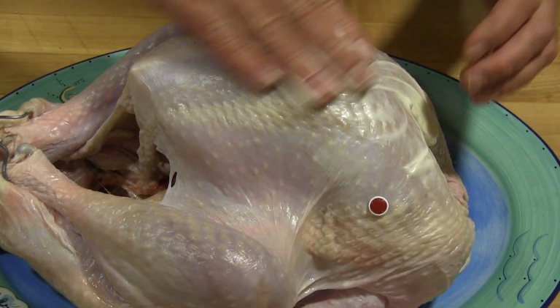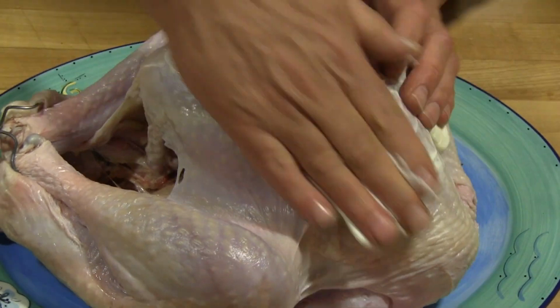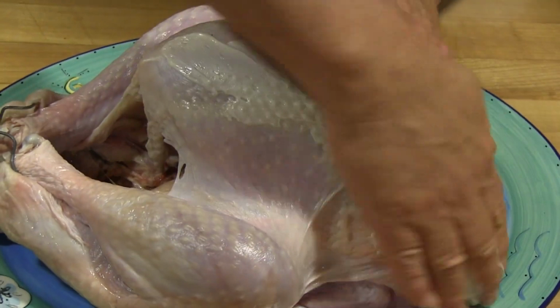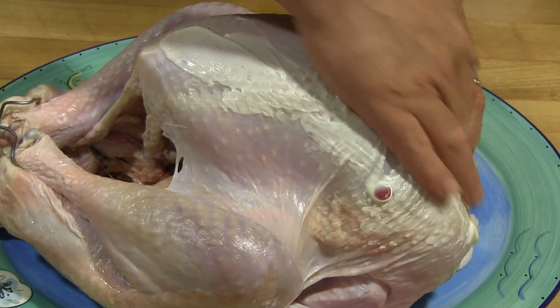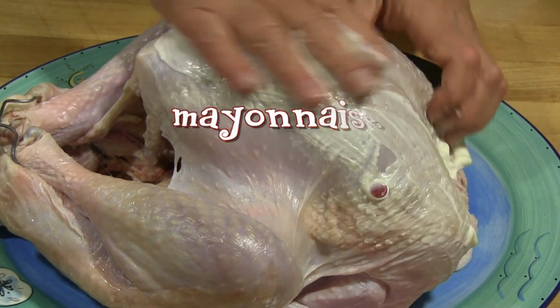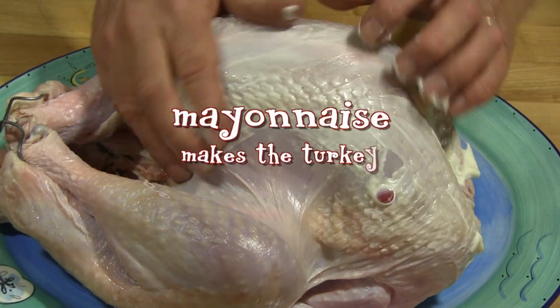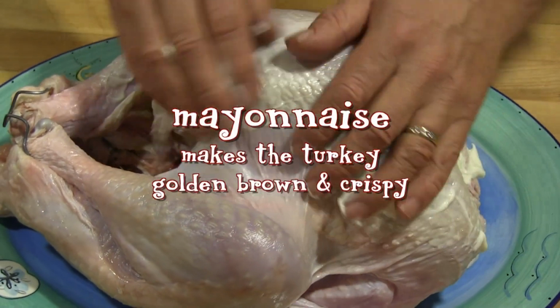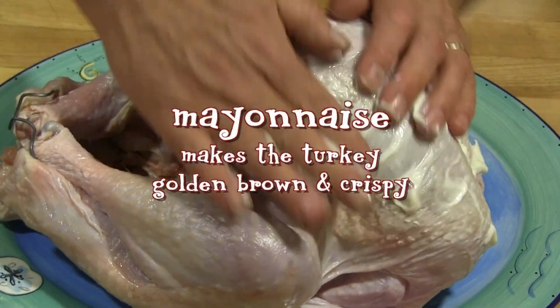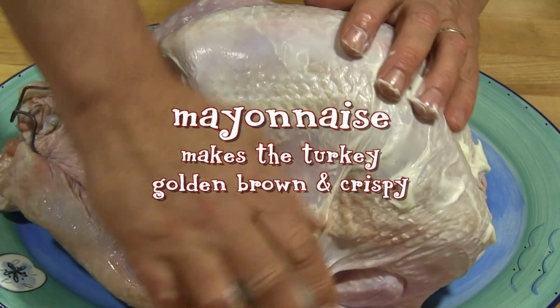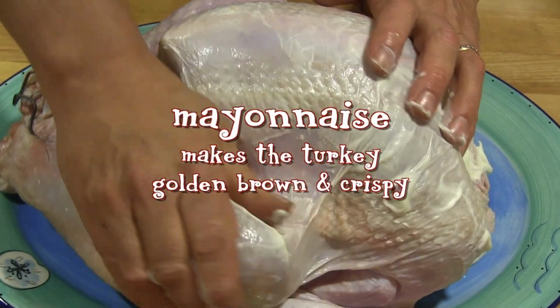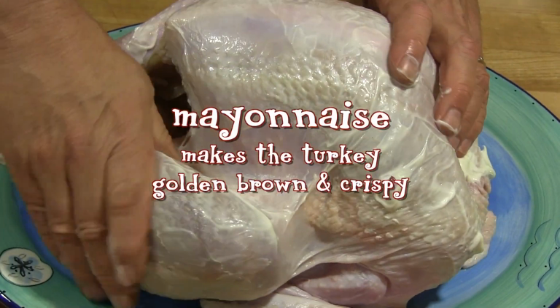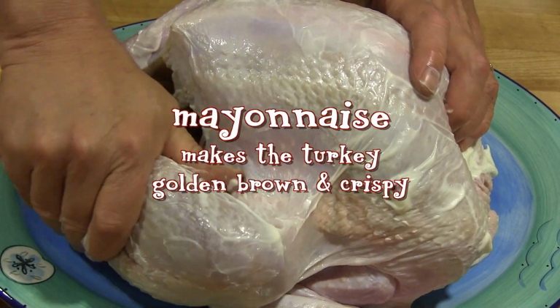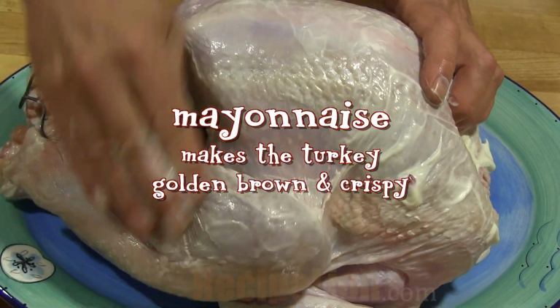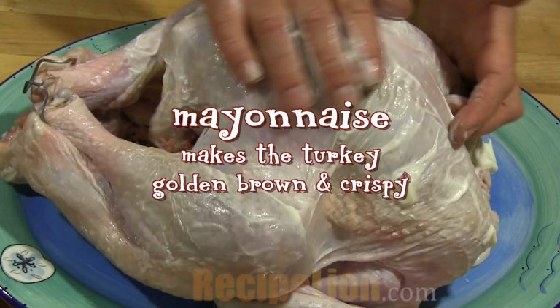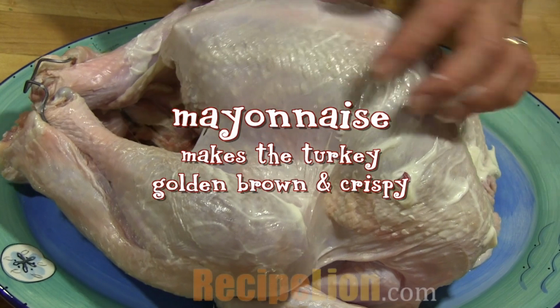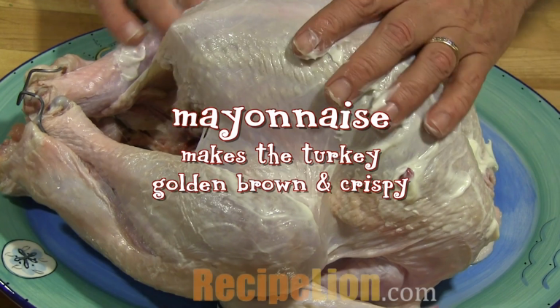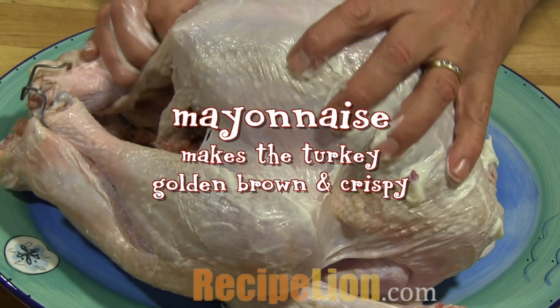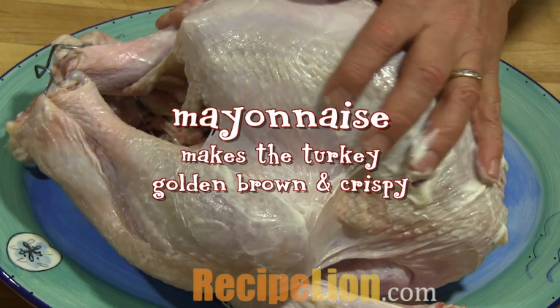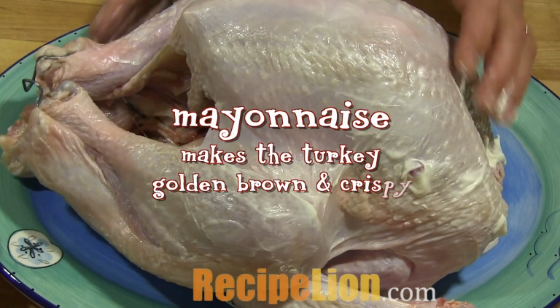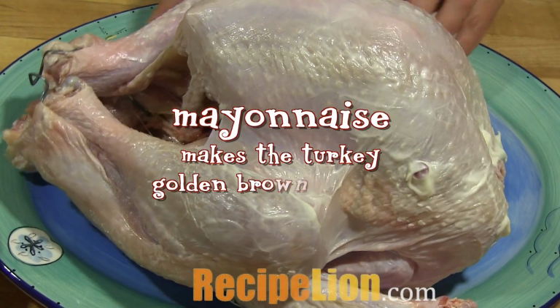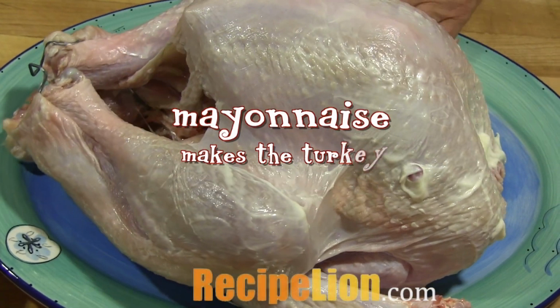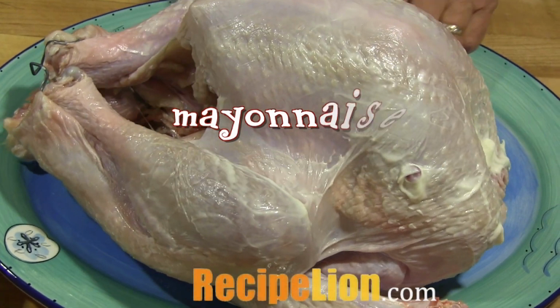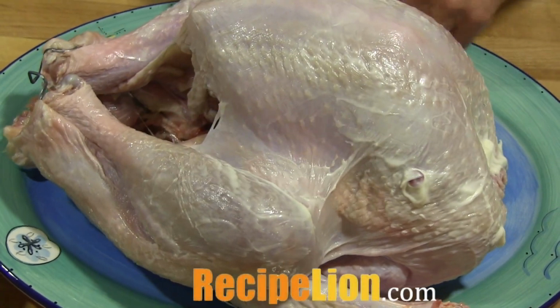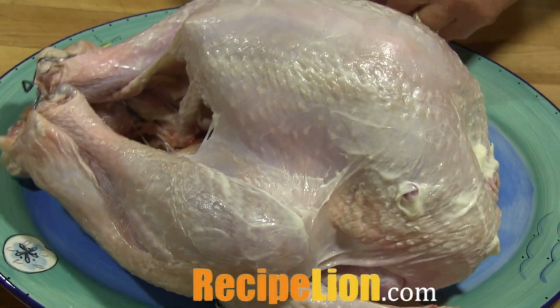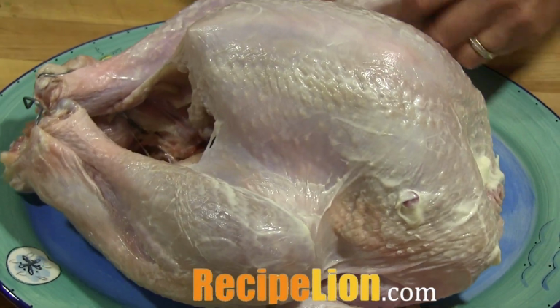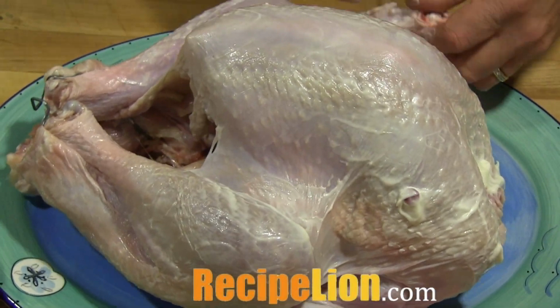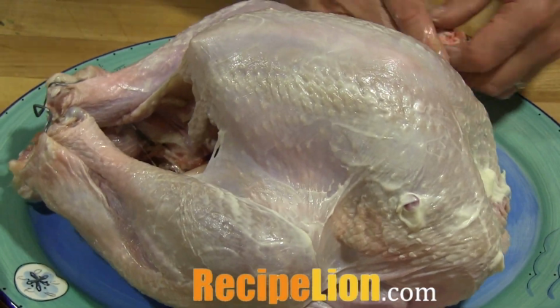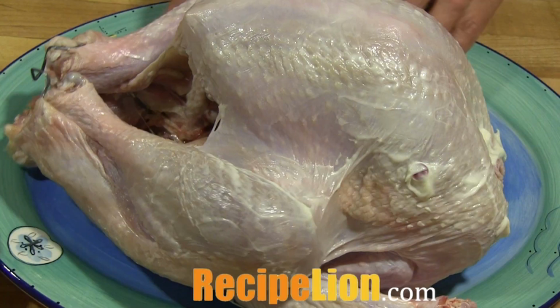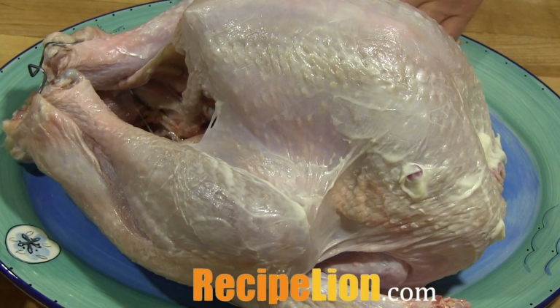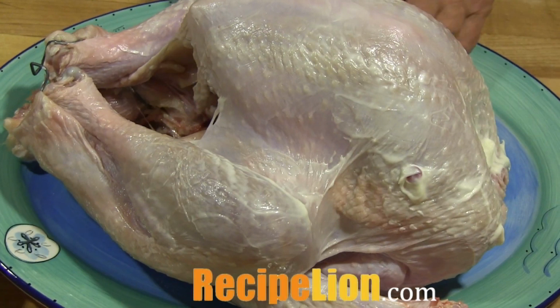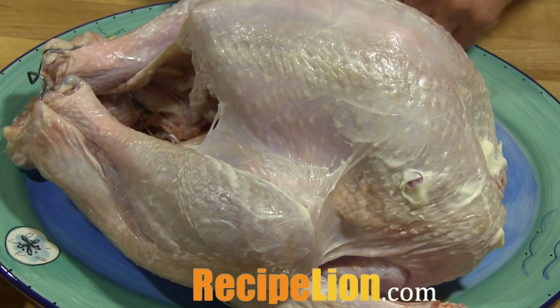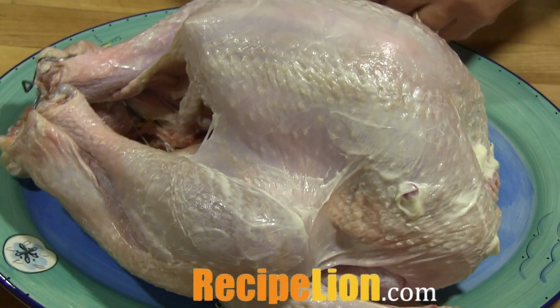I'm laughing because the actual reason I like it is that my husband does the cooking and I get to play in the kitchen cooking all the other fun holiday things.